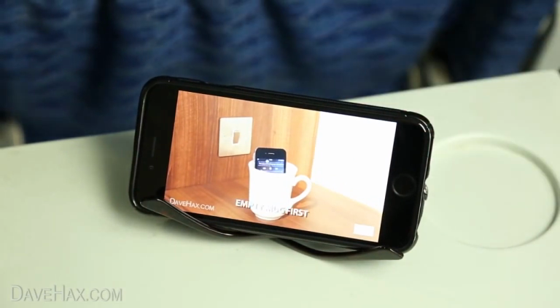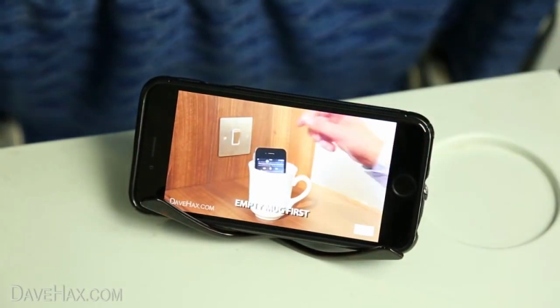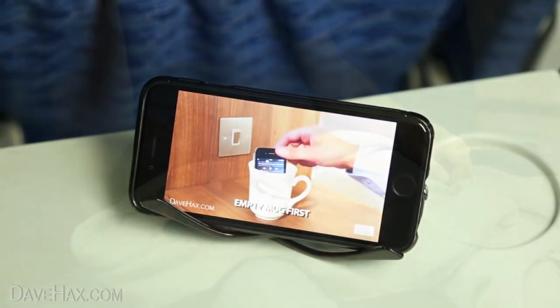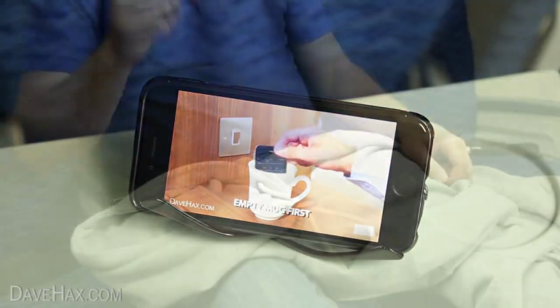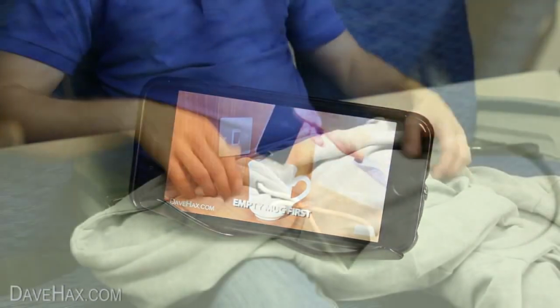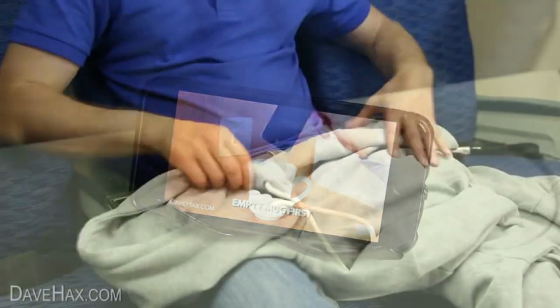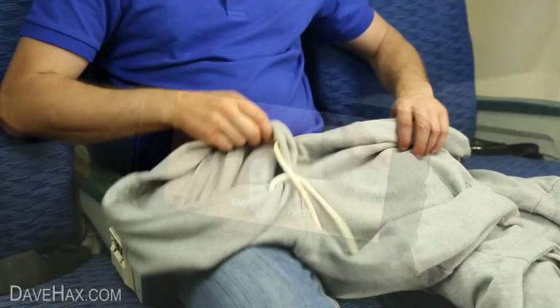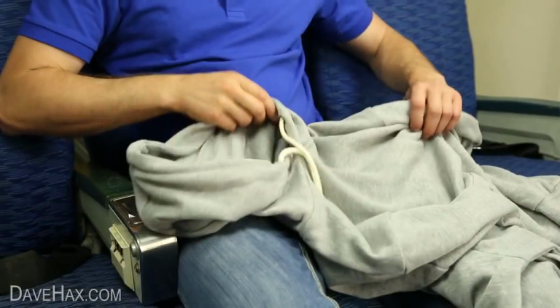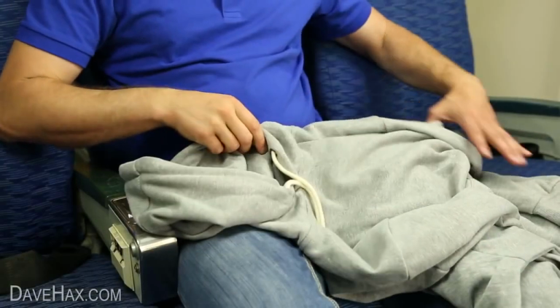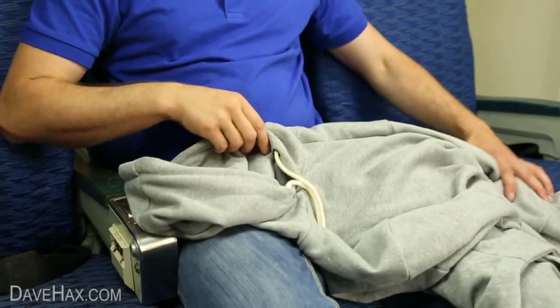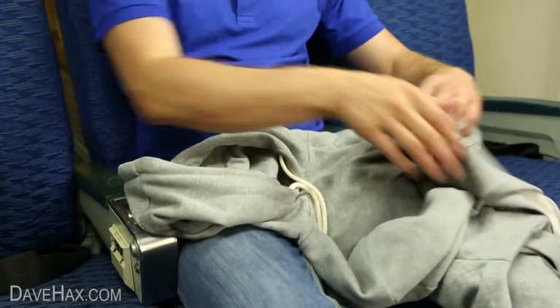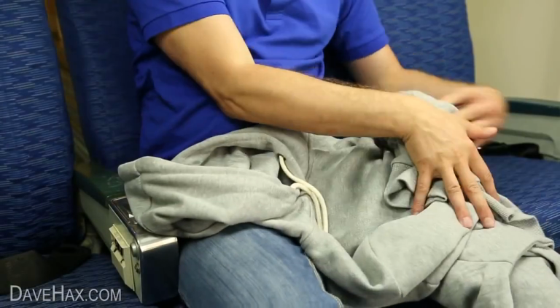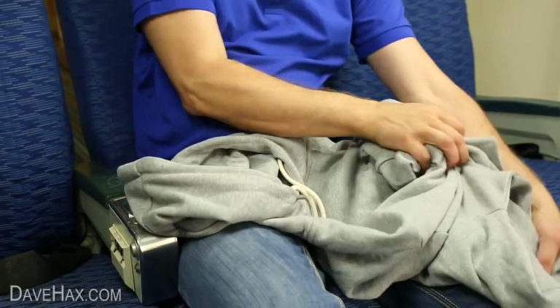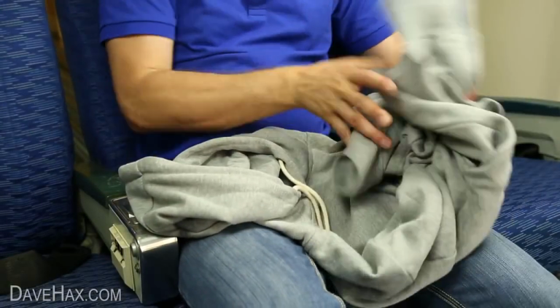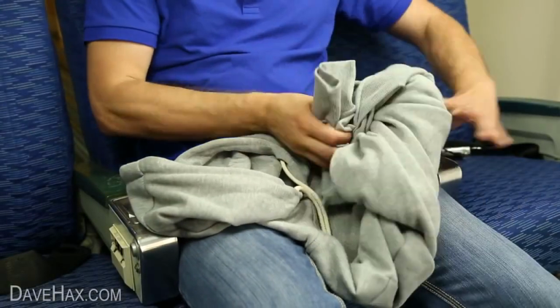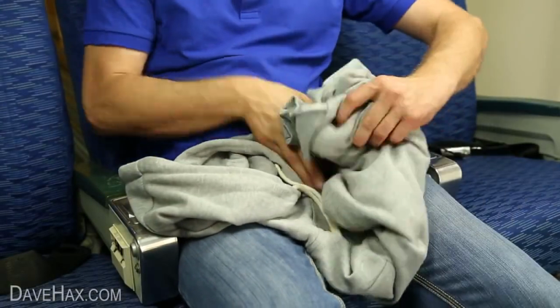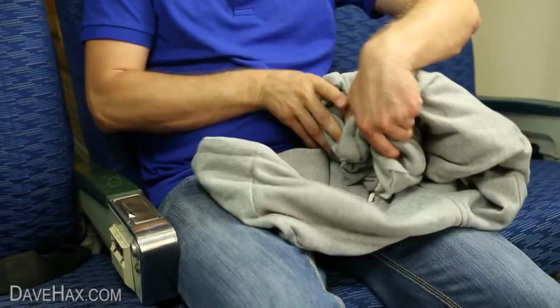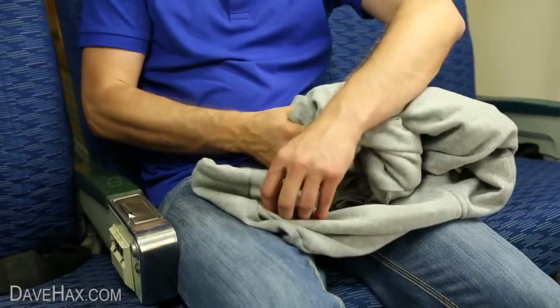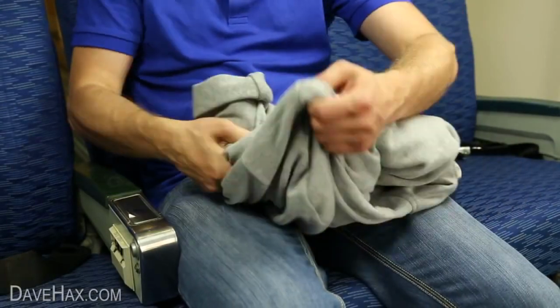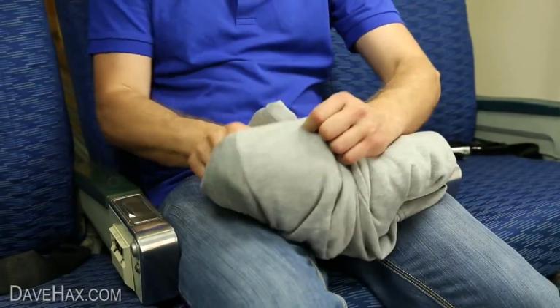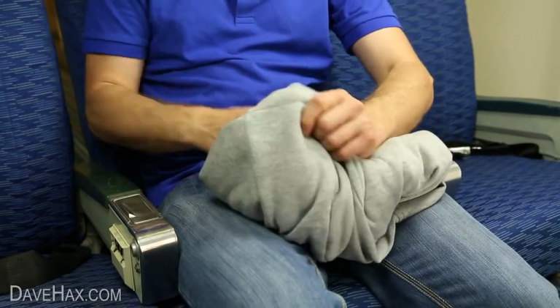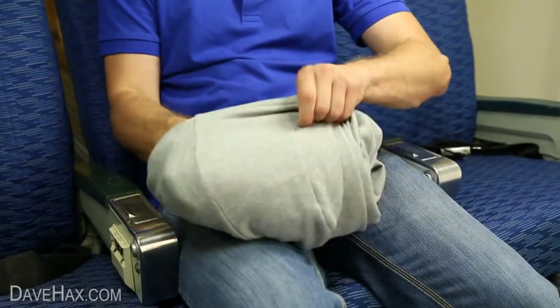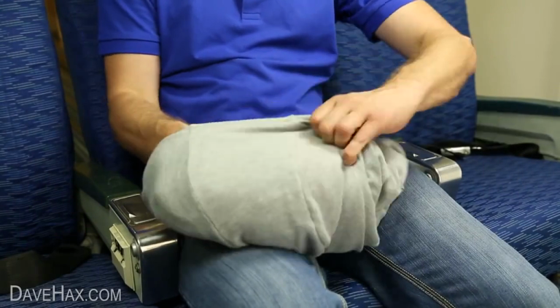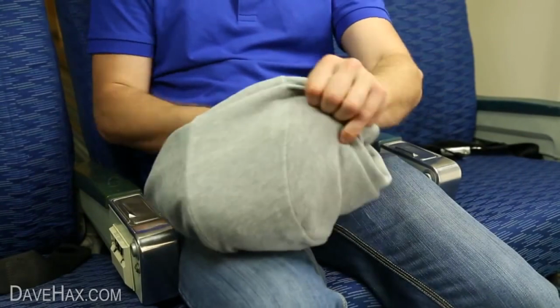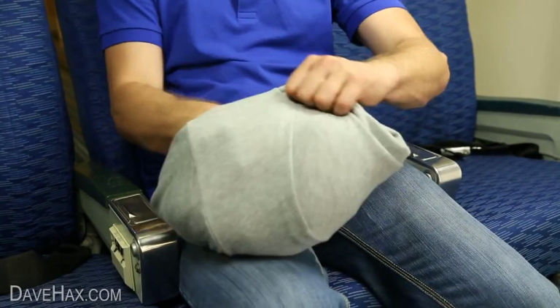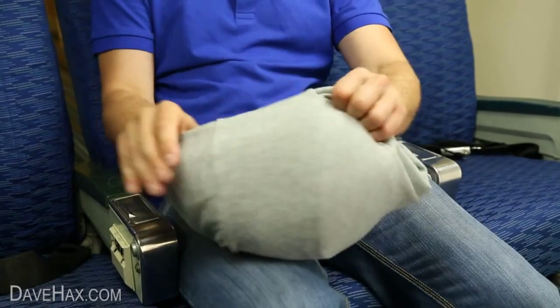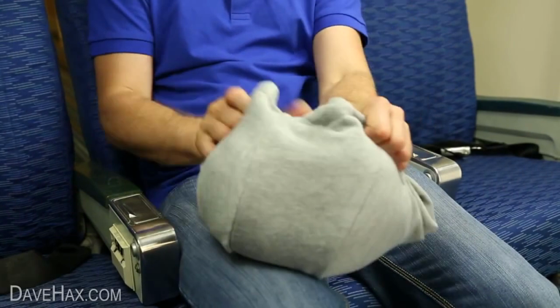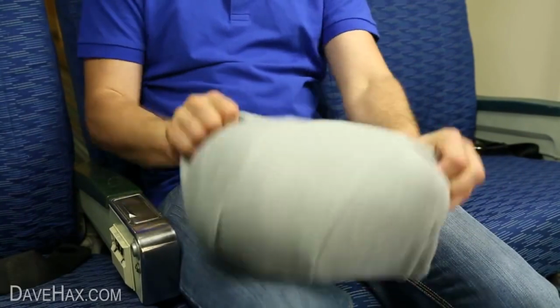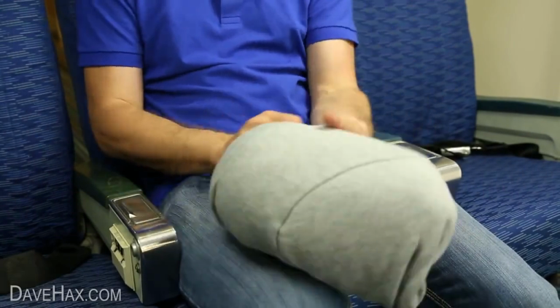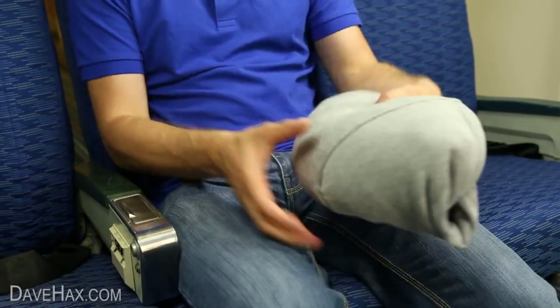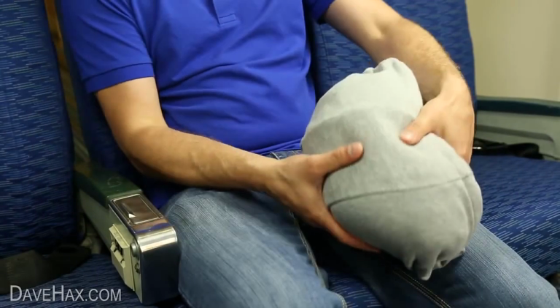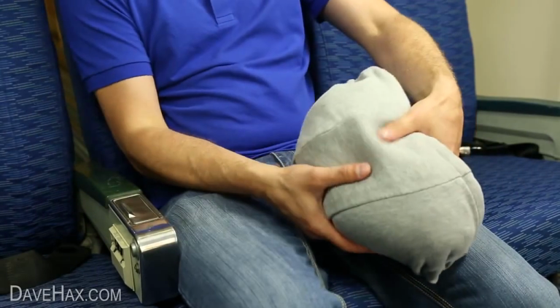And to give you a bit more comfort, you can roll up your hoodie and tuck it all into the hood to make yourself a nice soft pillow.